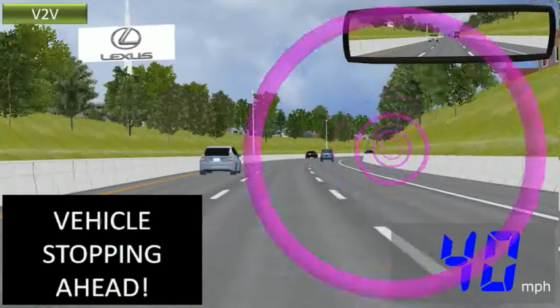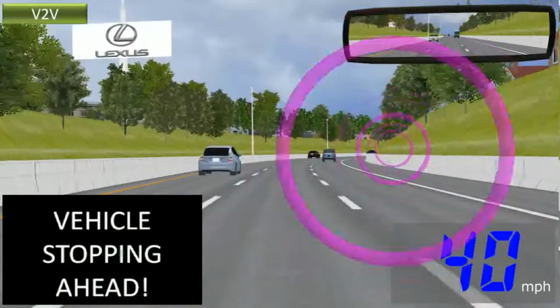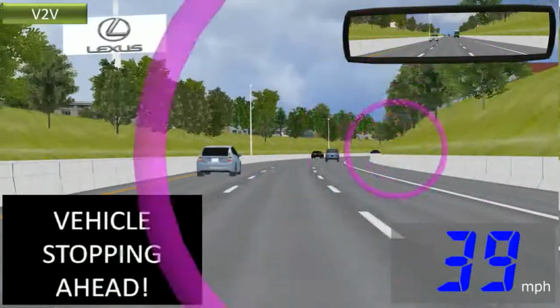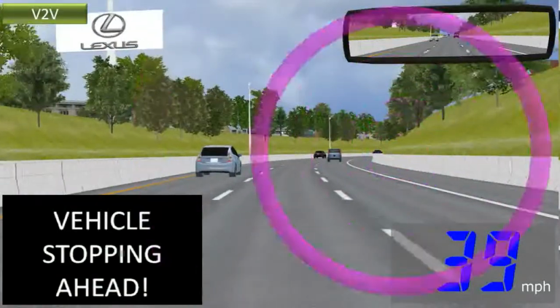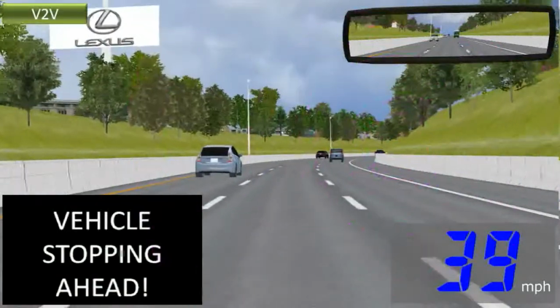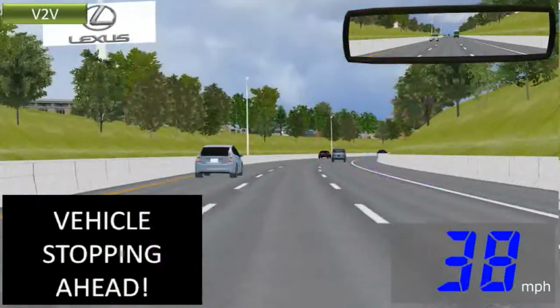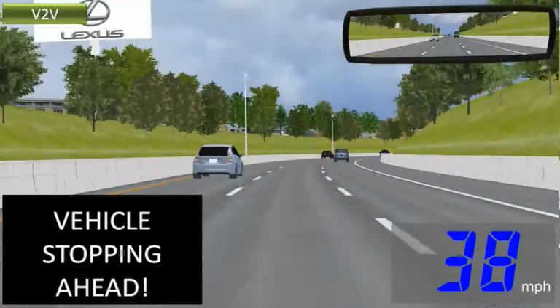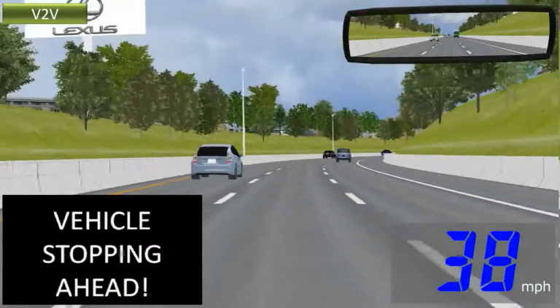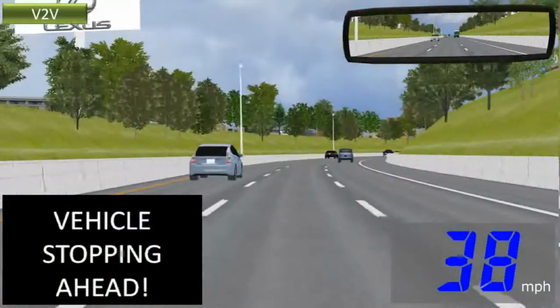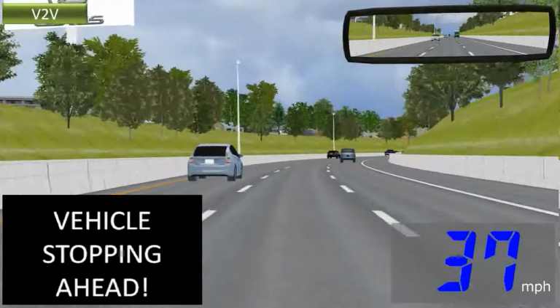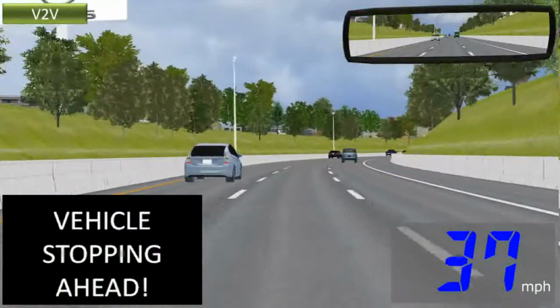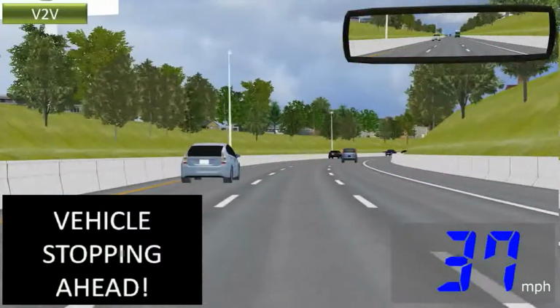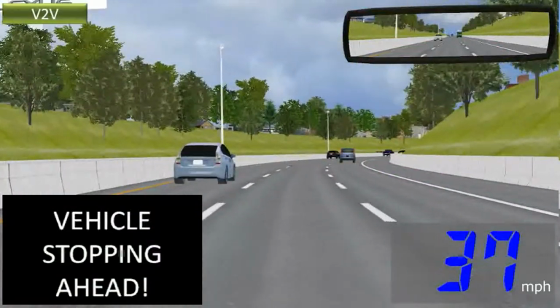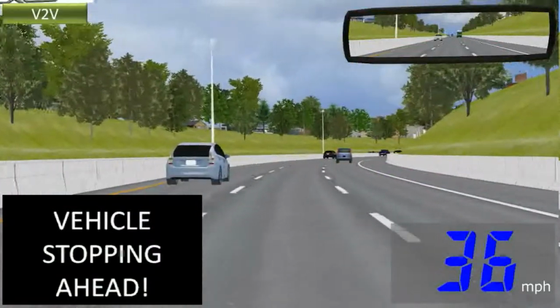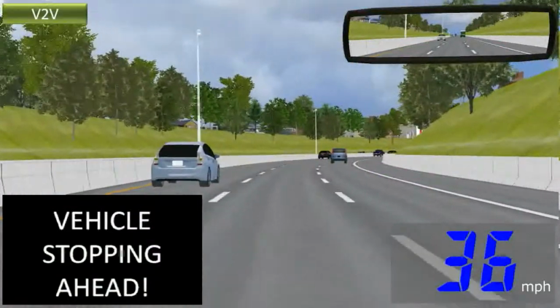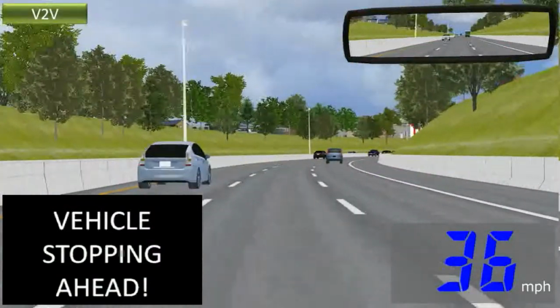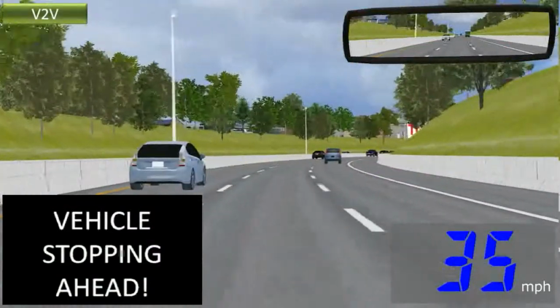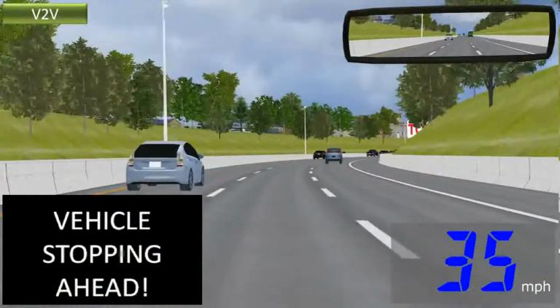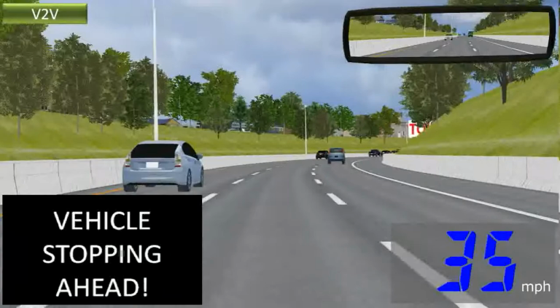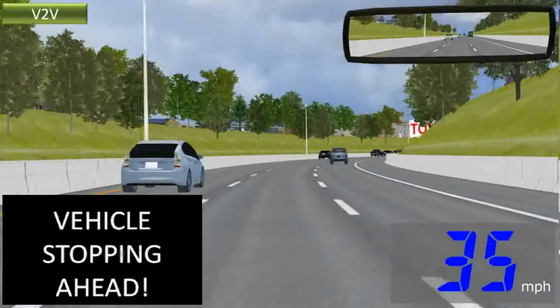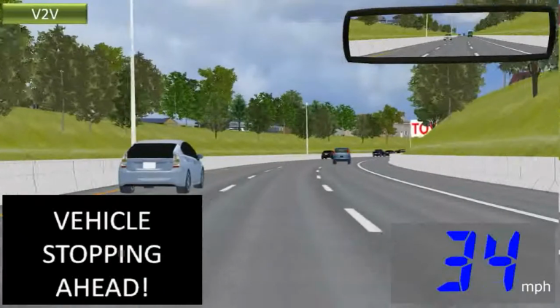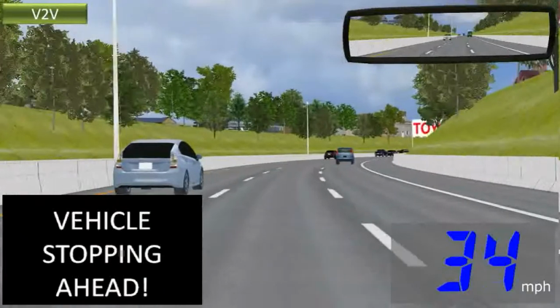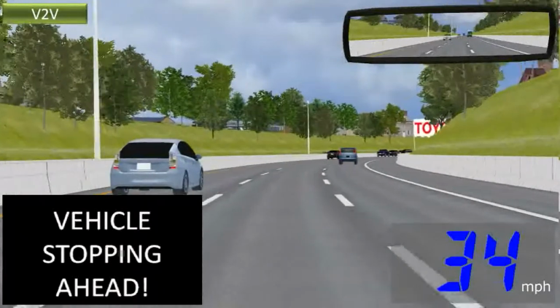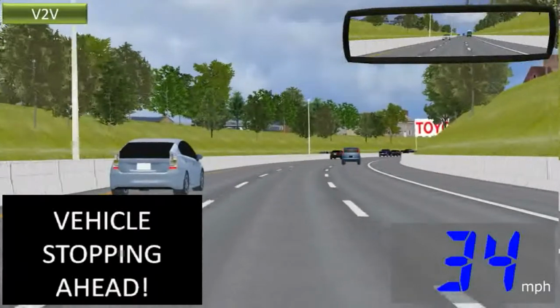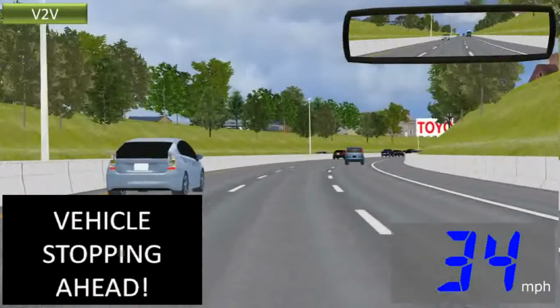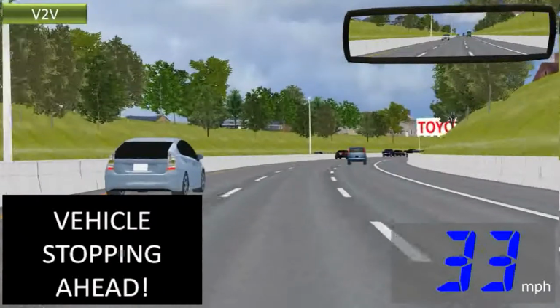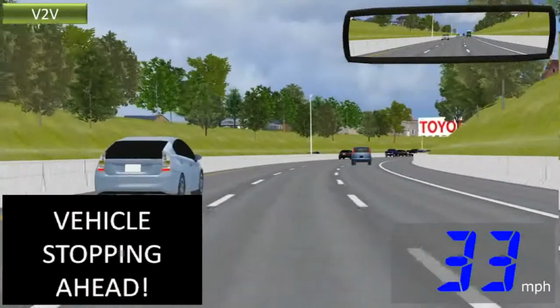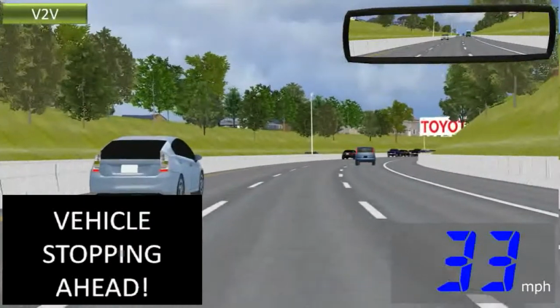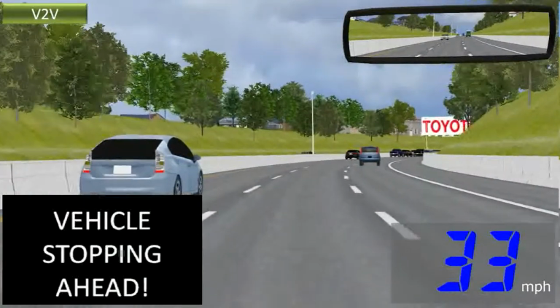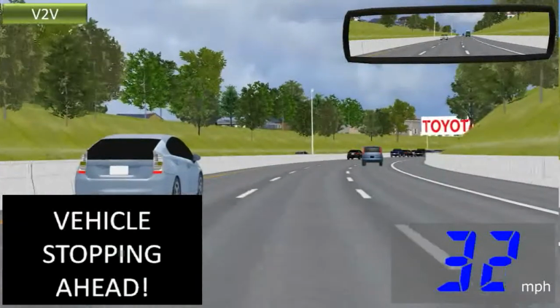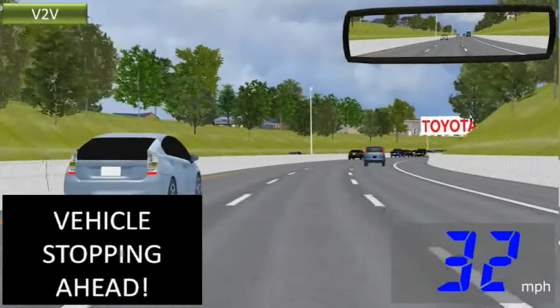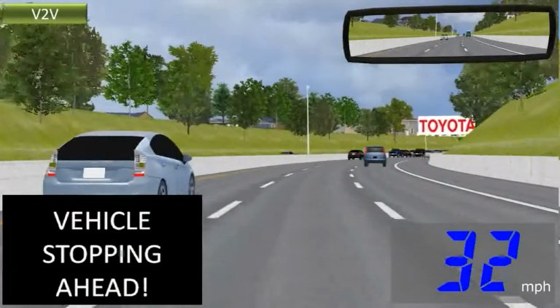Traffic congestion ahead. Be careful not to run into the car ahead.